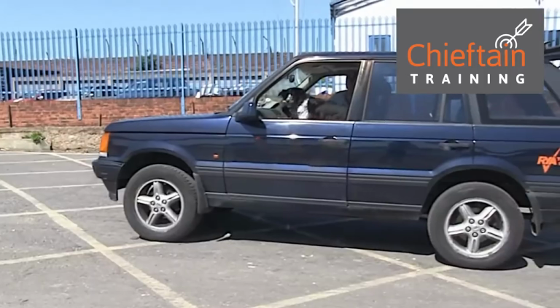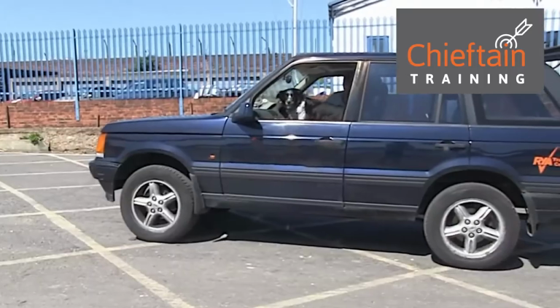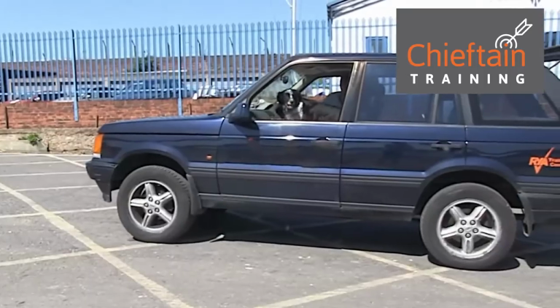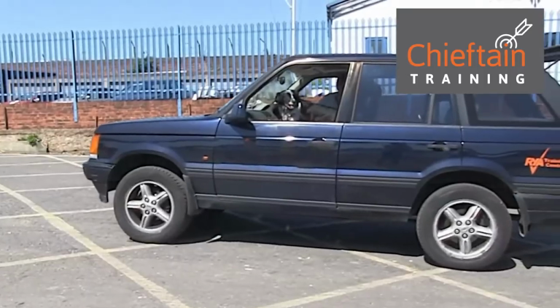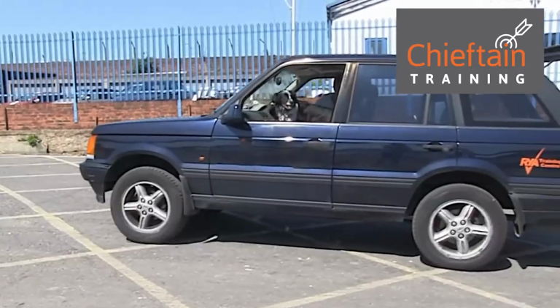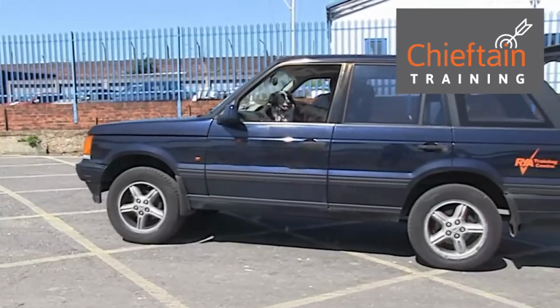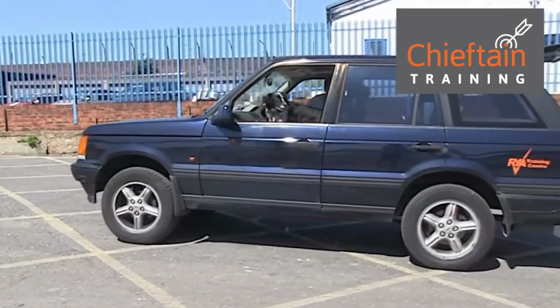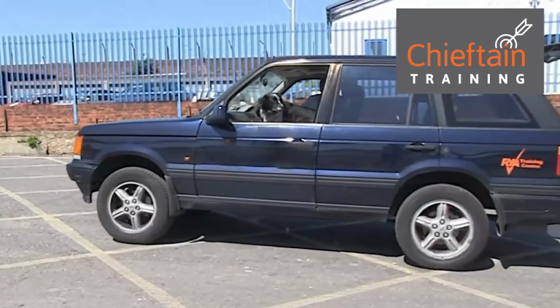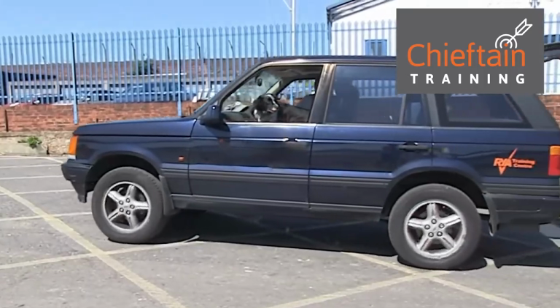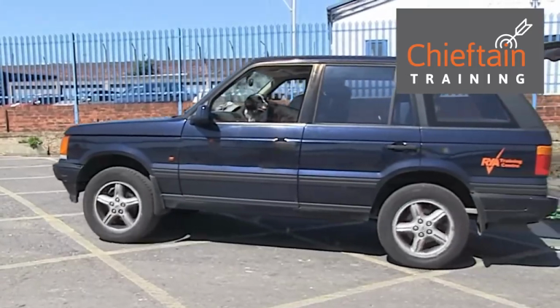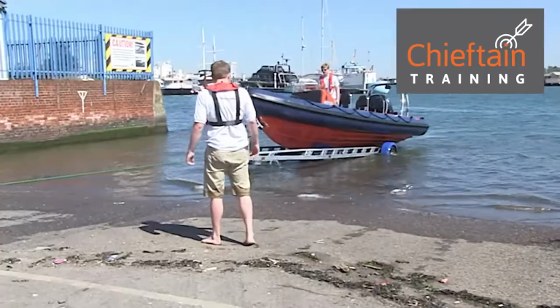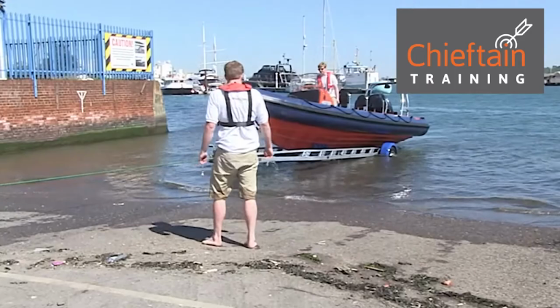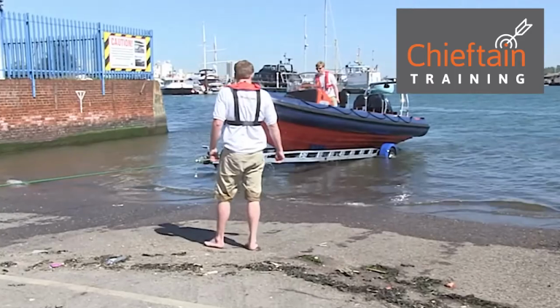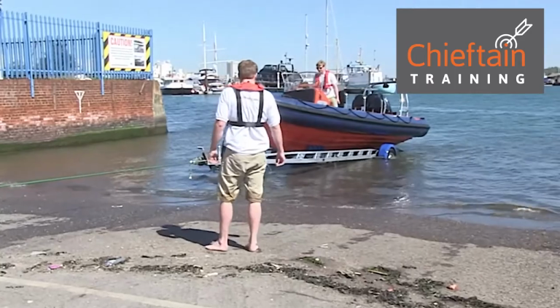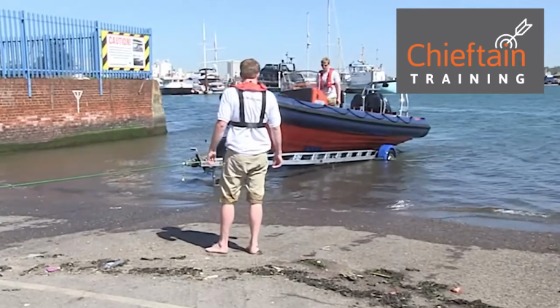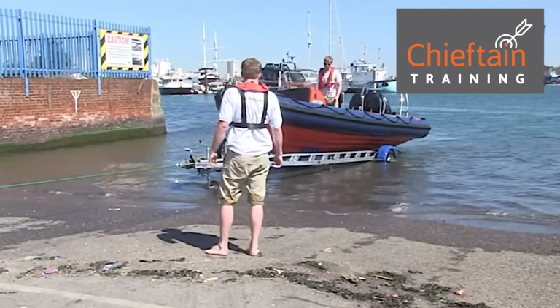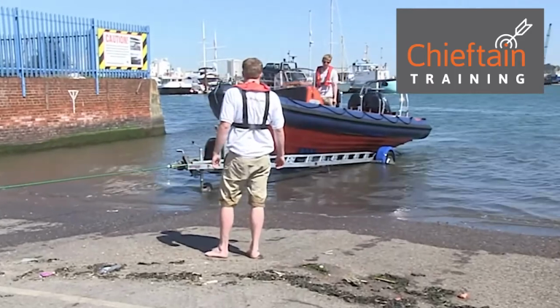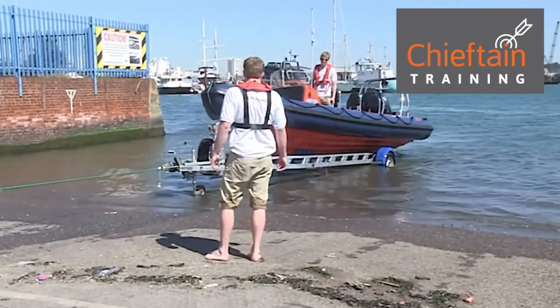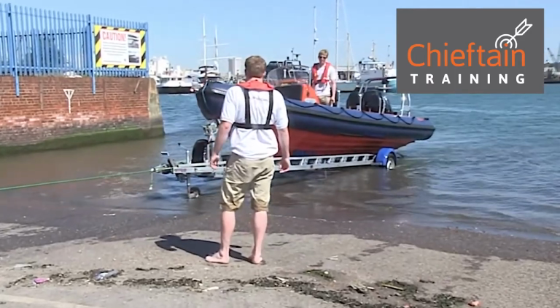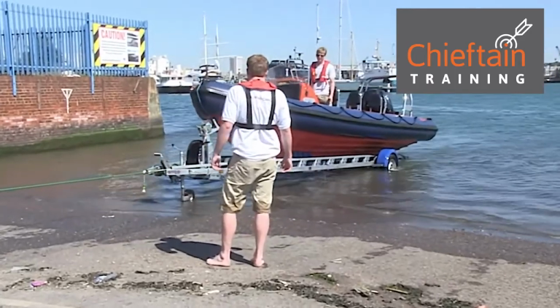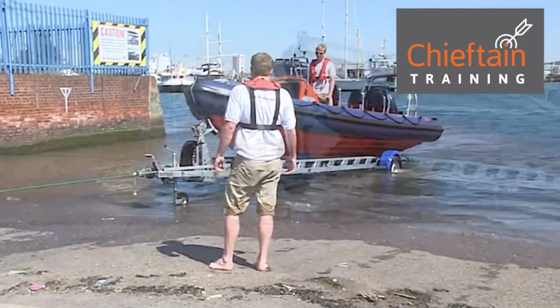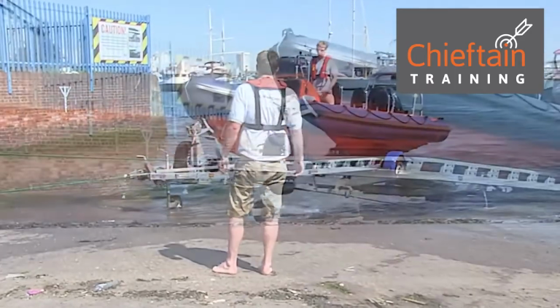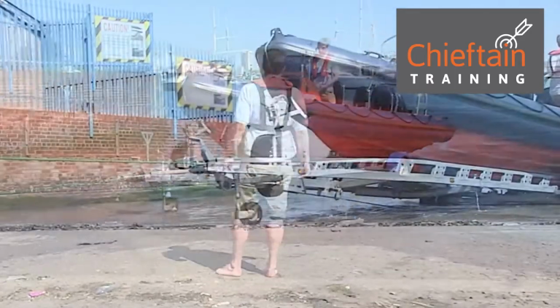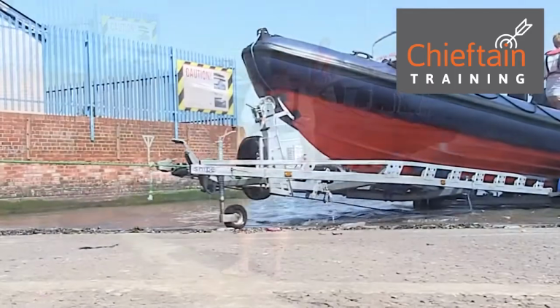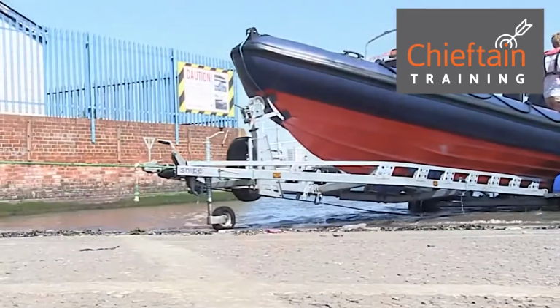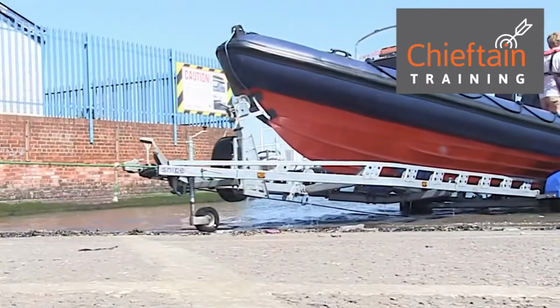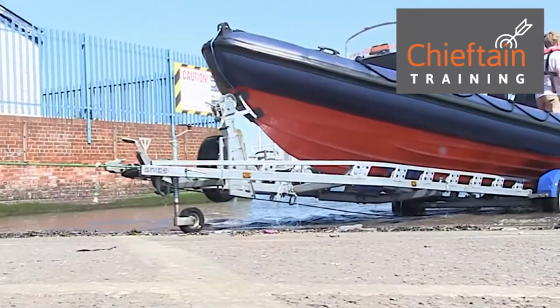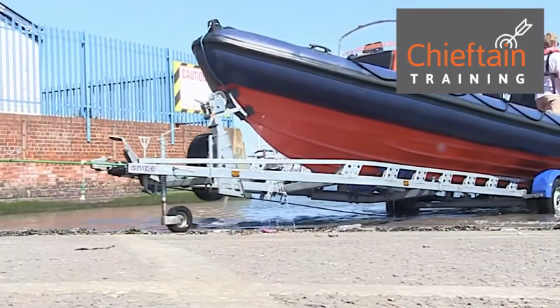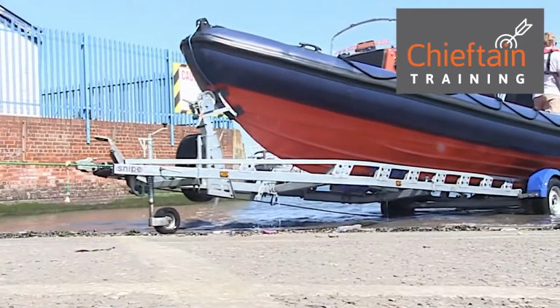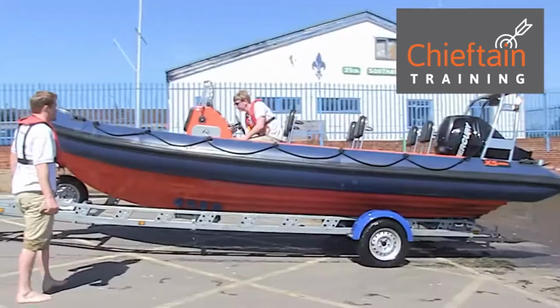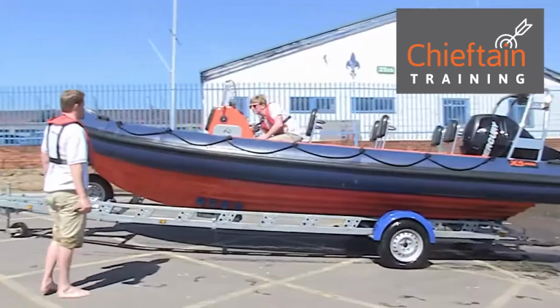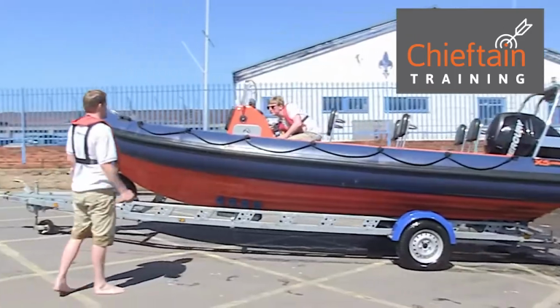You'll notice the back door of the vehicle is open — this just makes communication between the driver of the vehicle and the driver of the boat a bit easier.